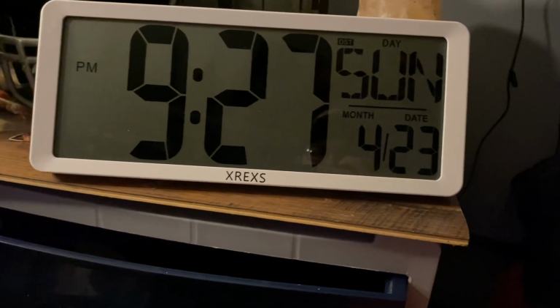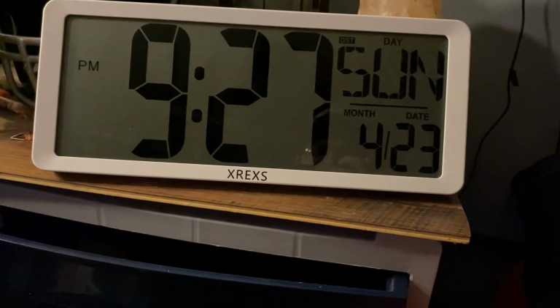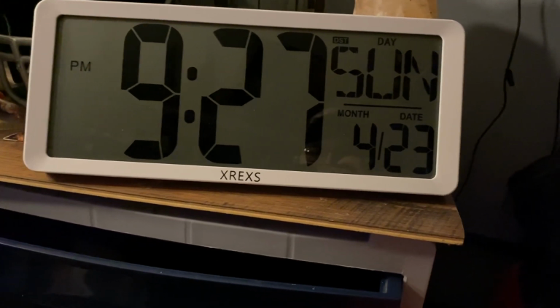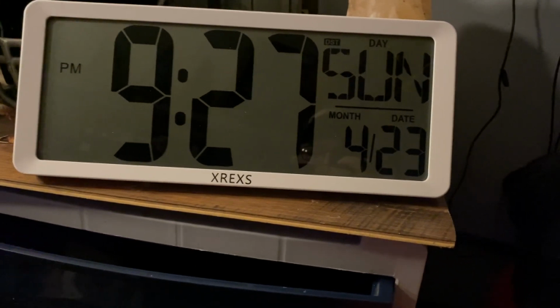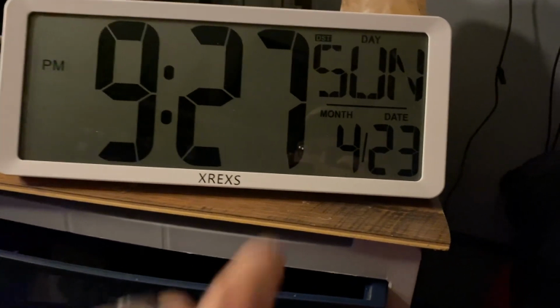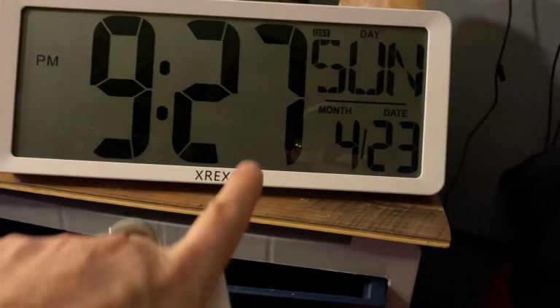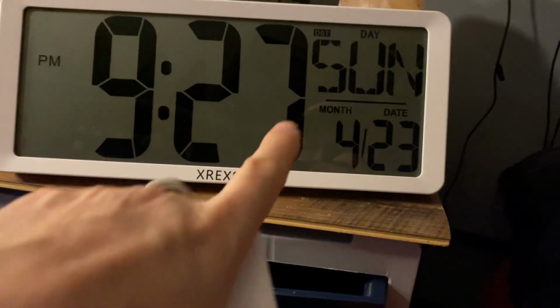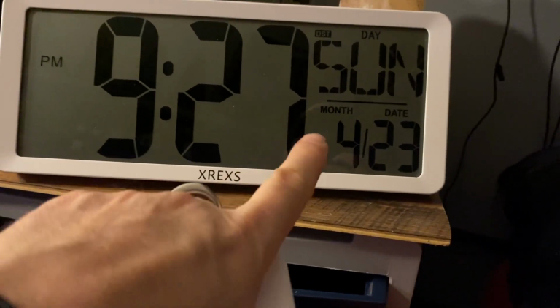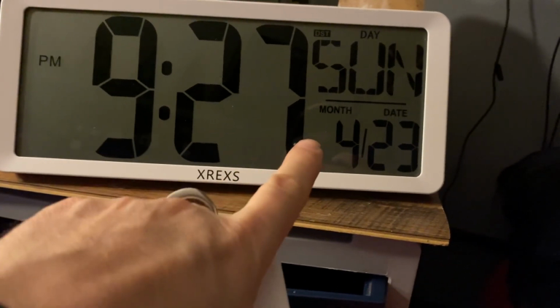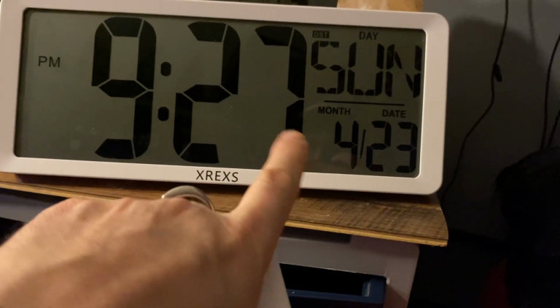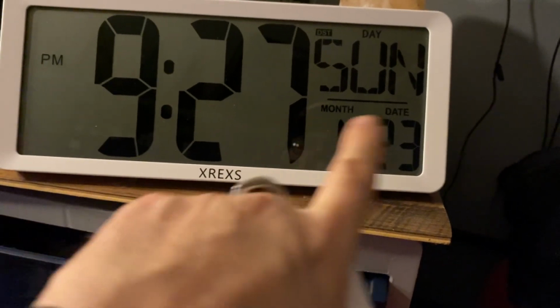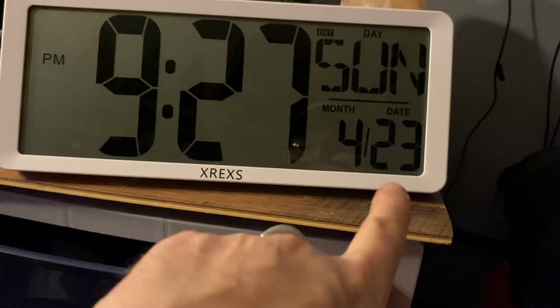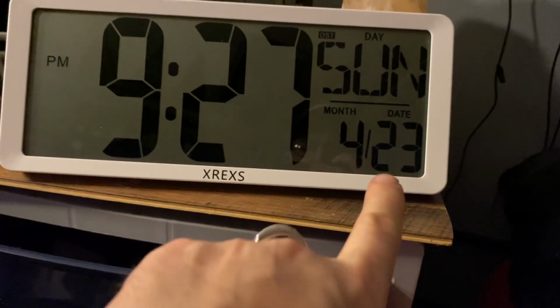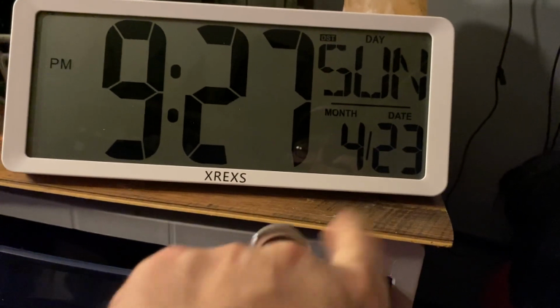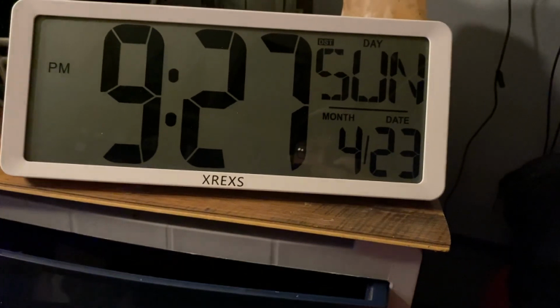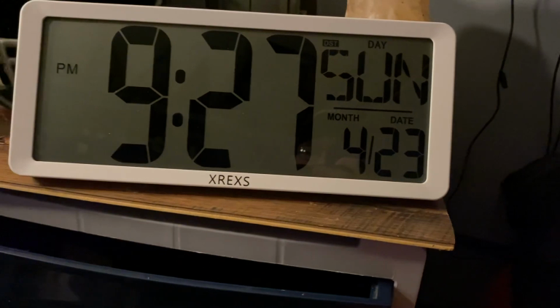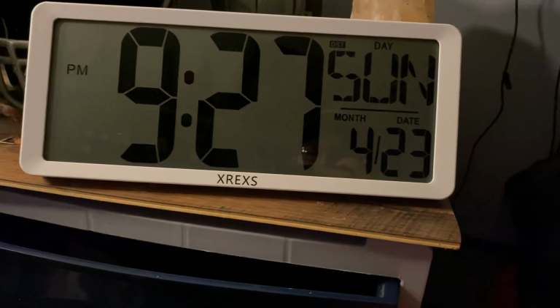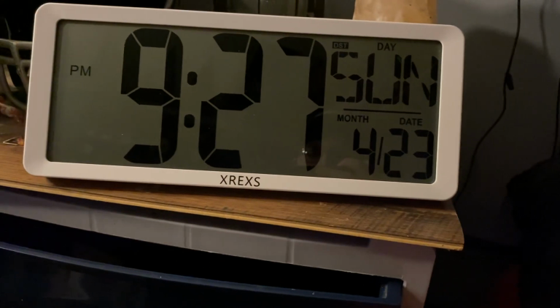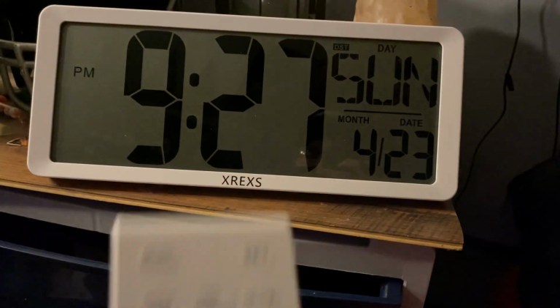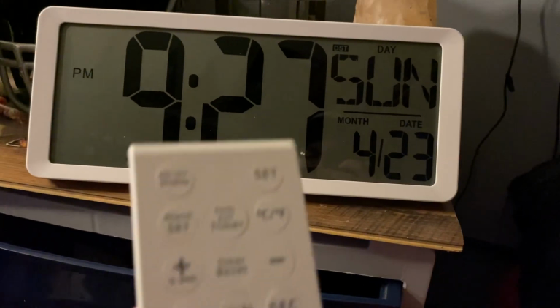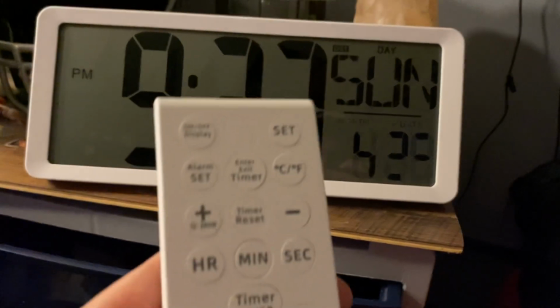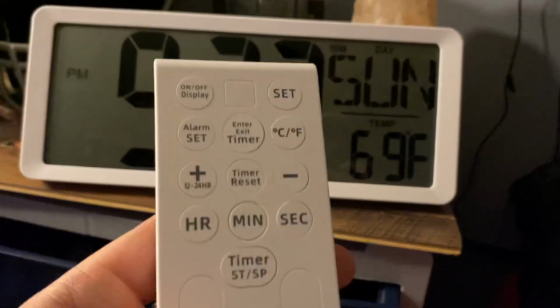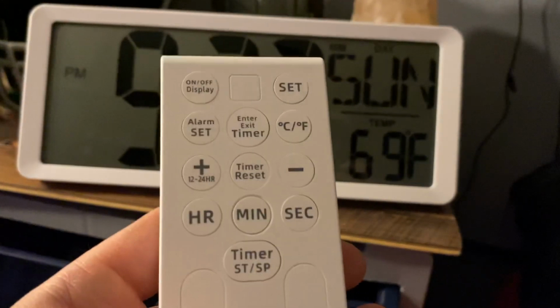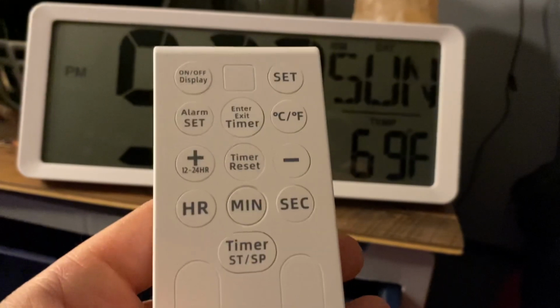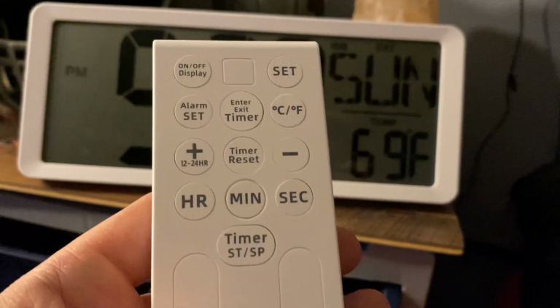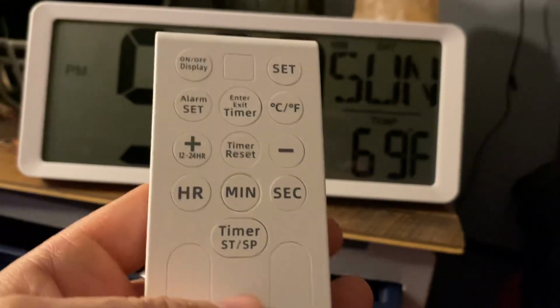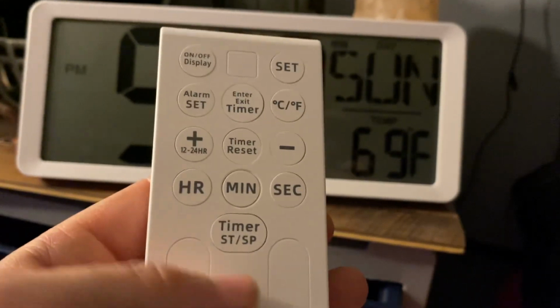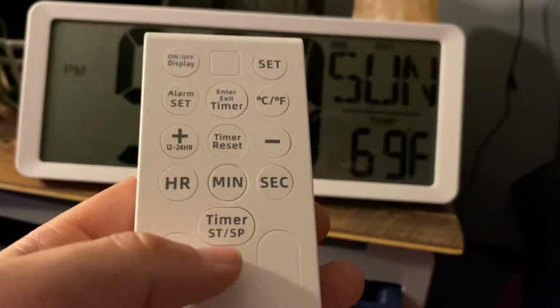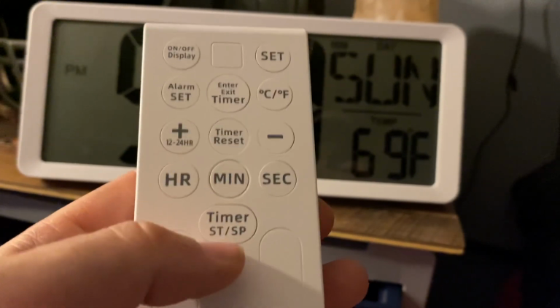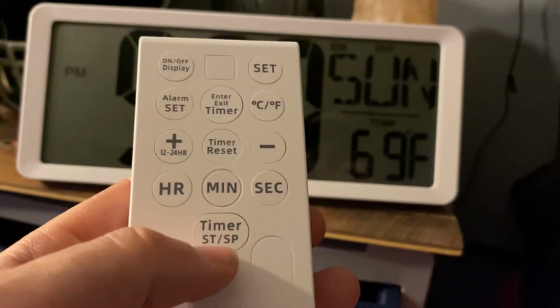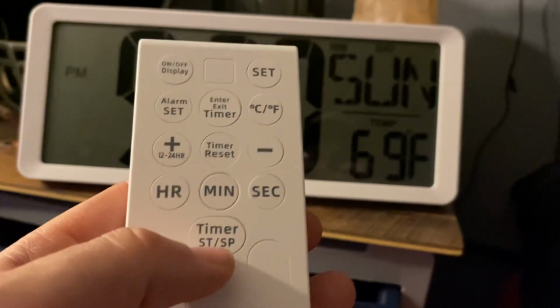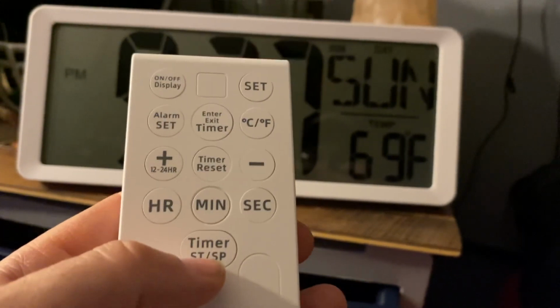It shows the month and the date. It is an alarm clock also, so you can set your timer there.